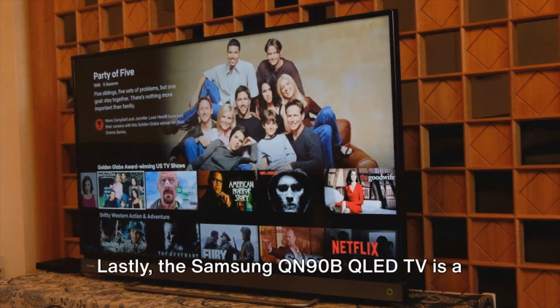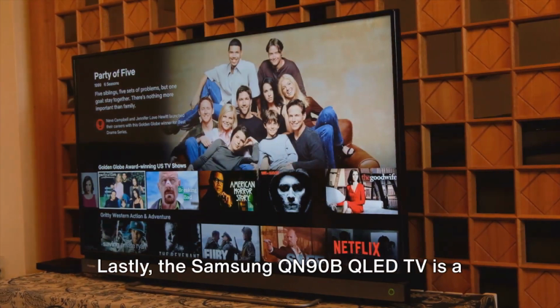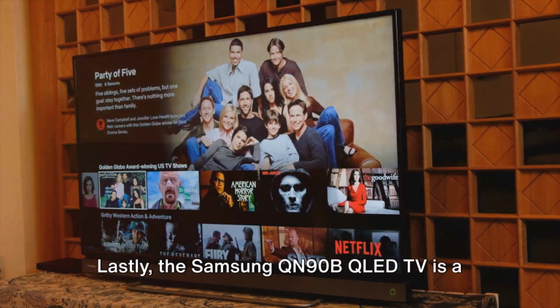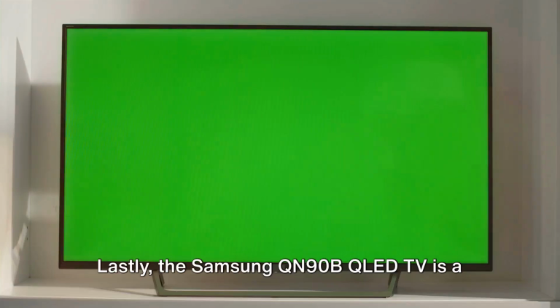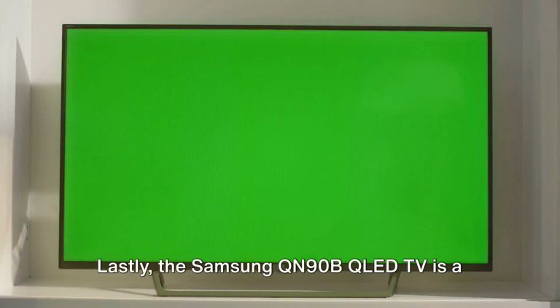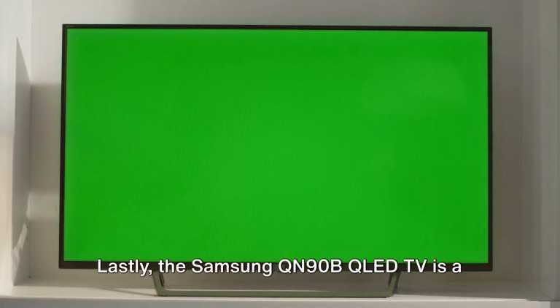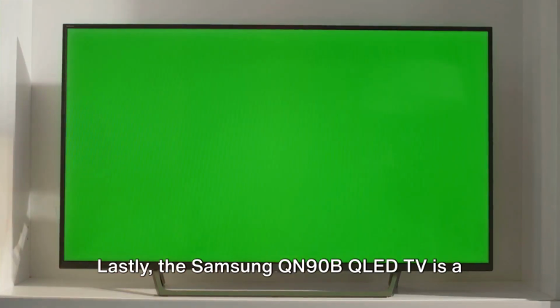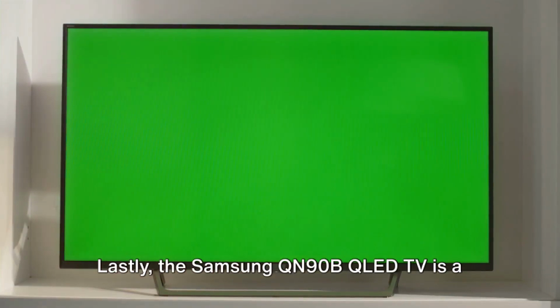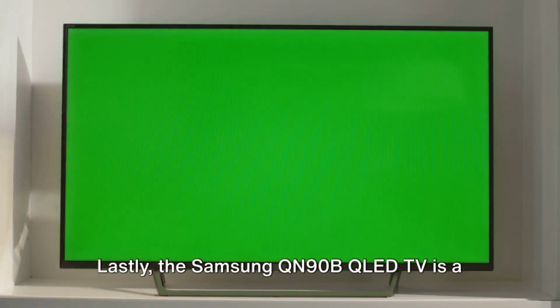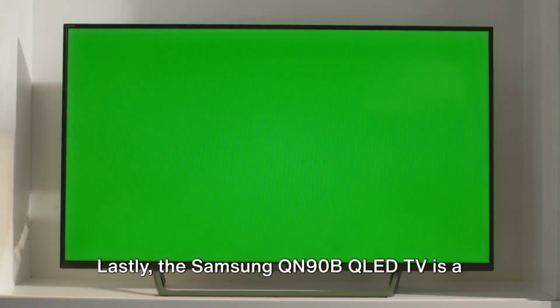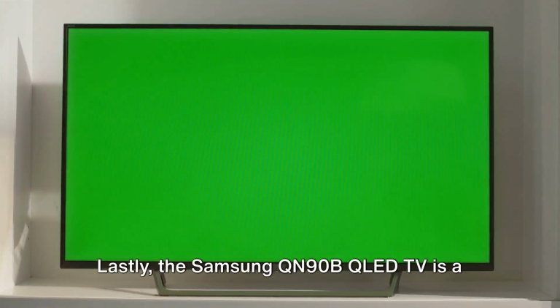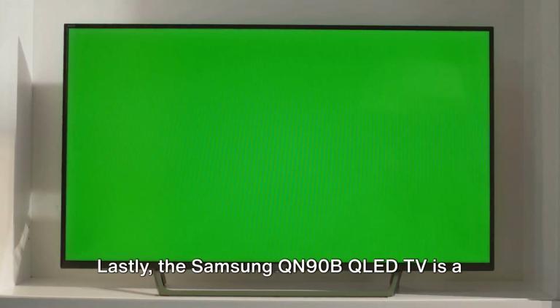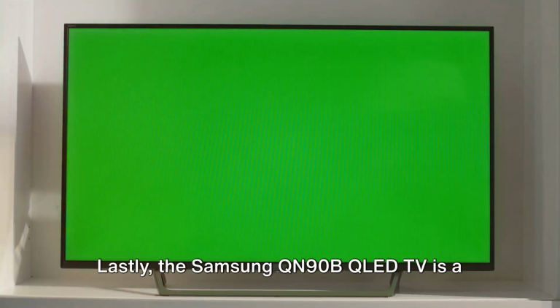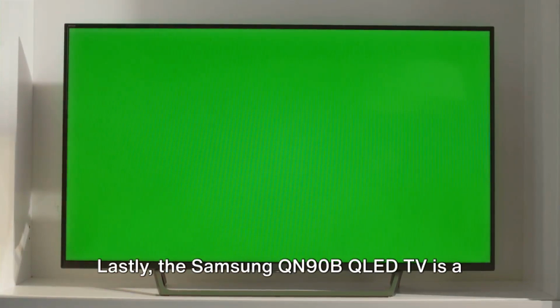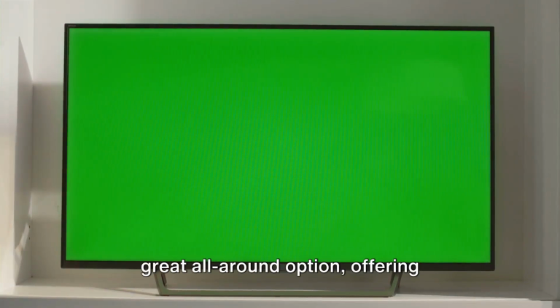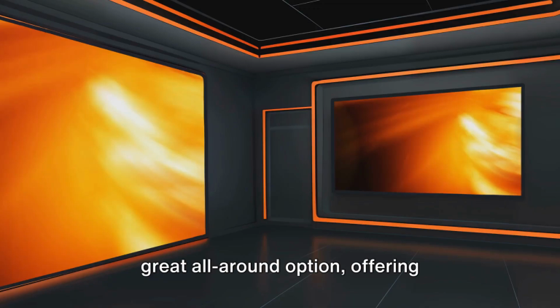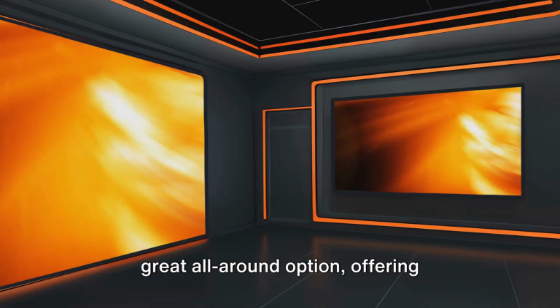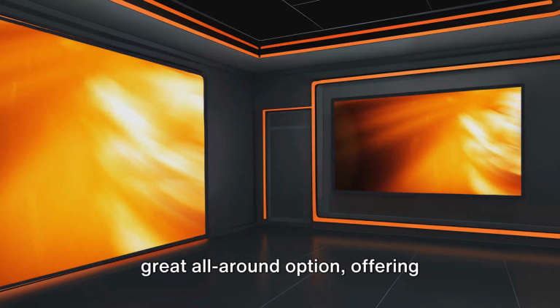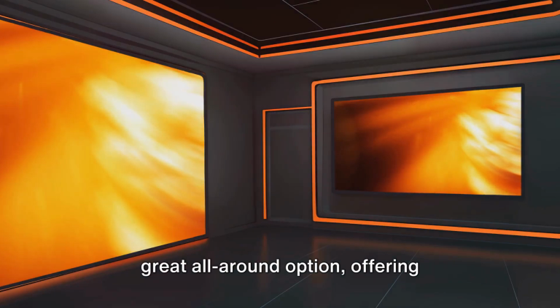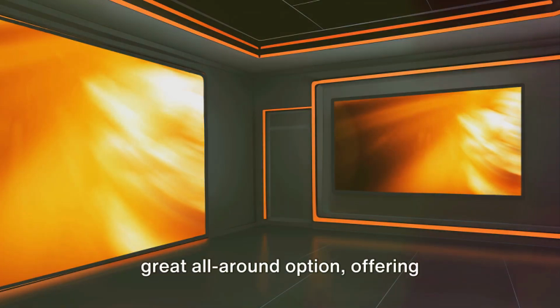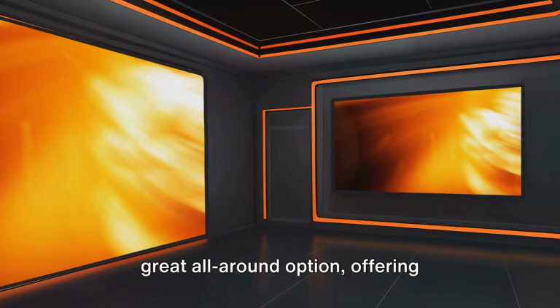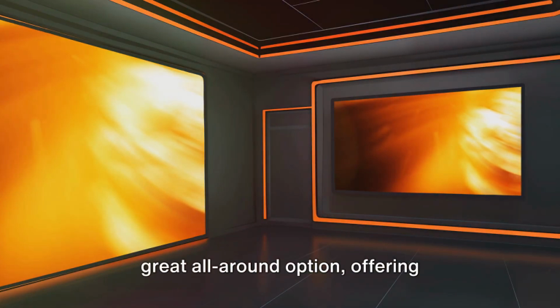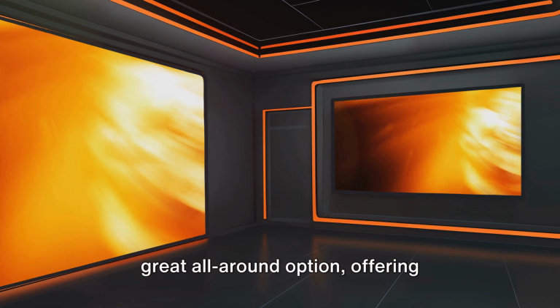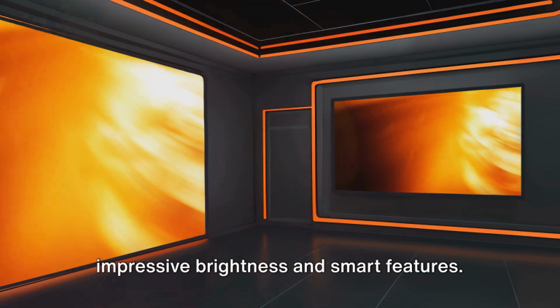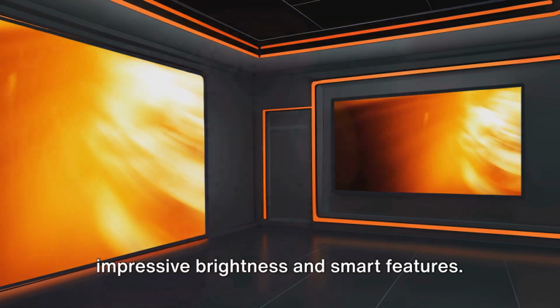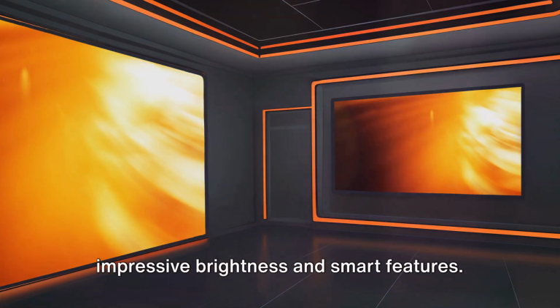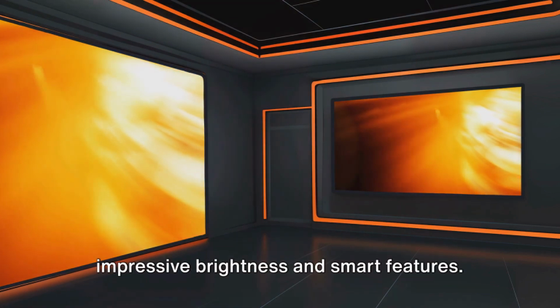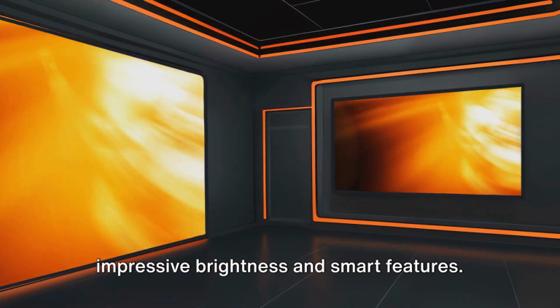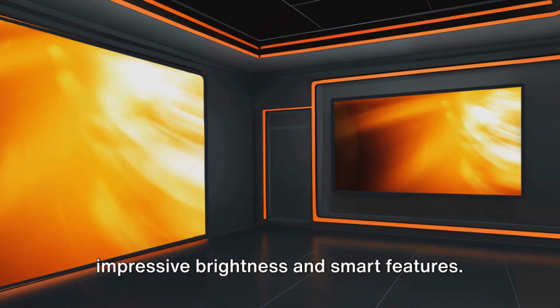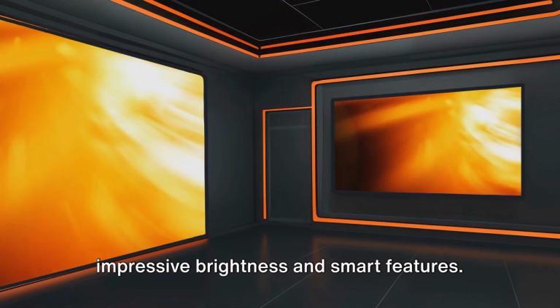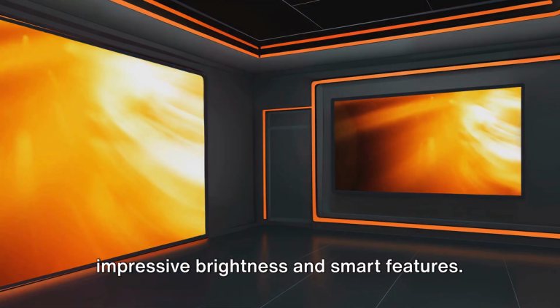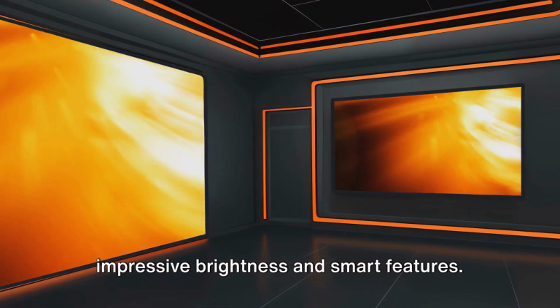Lastly, the Samsung QN90B QLED TV is a great all-around option, offering impressive brightness and smart features.